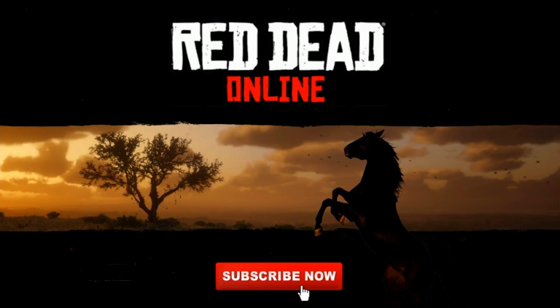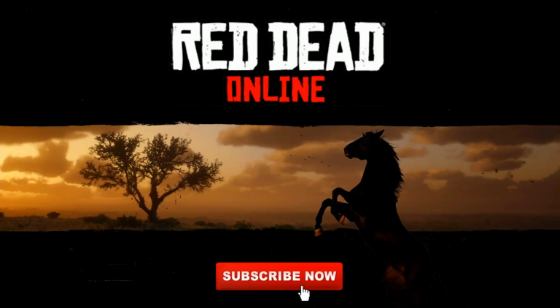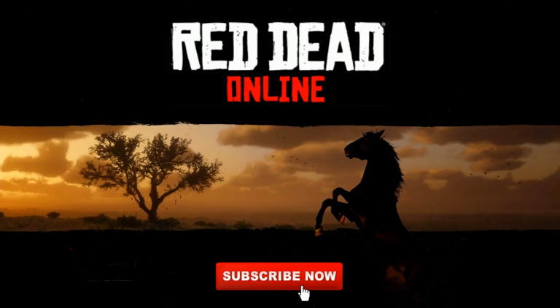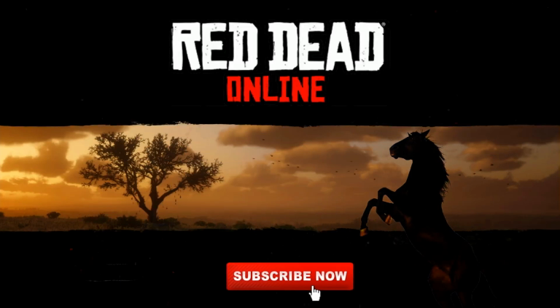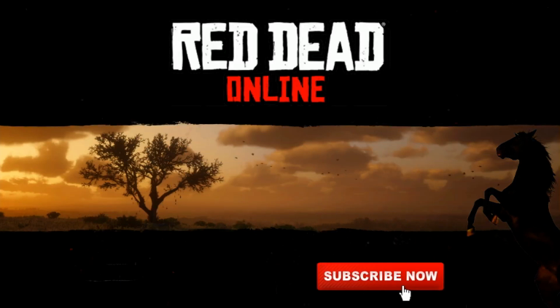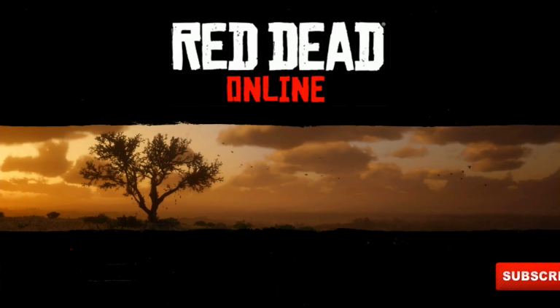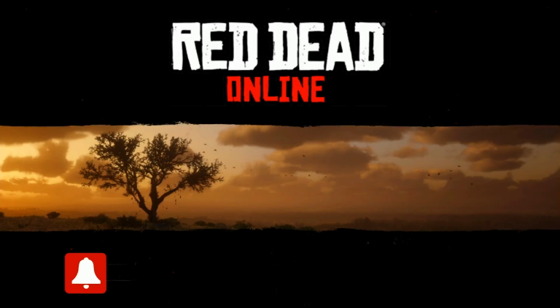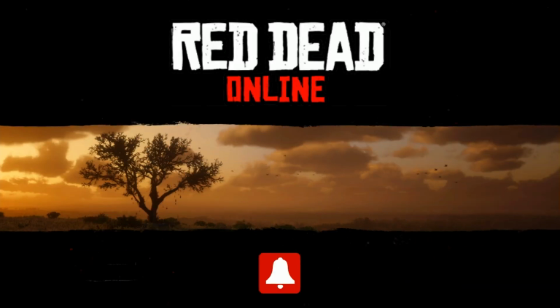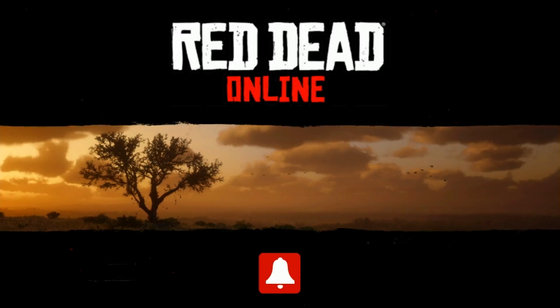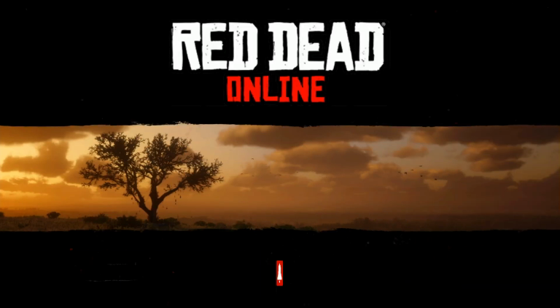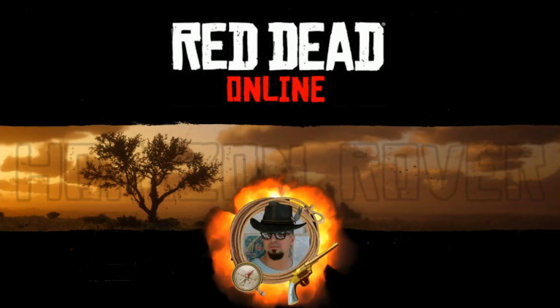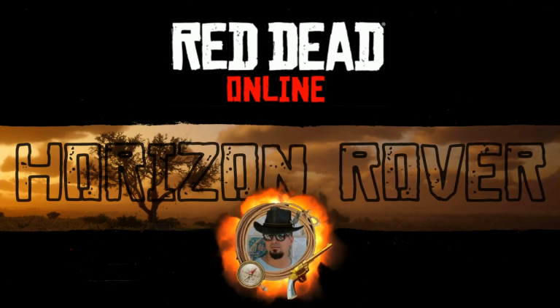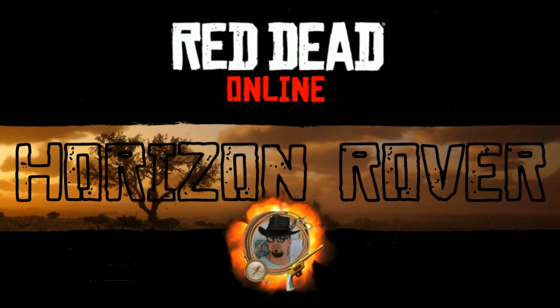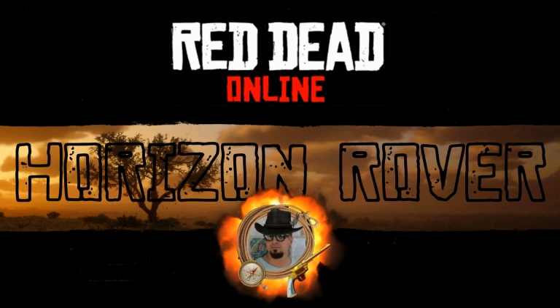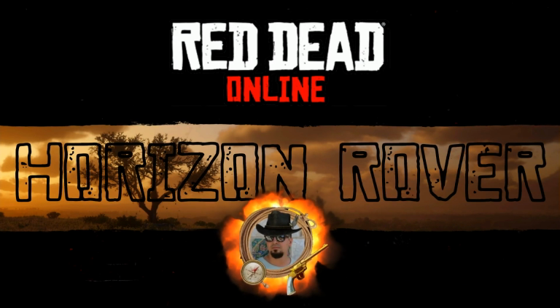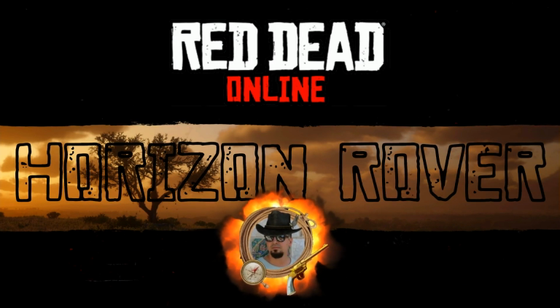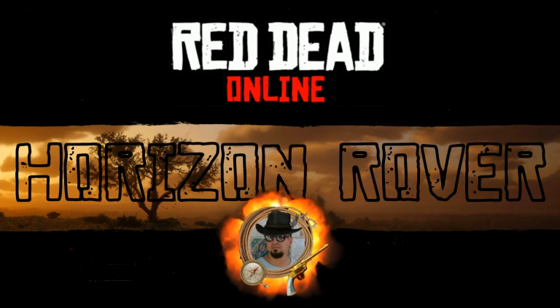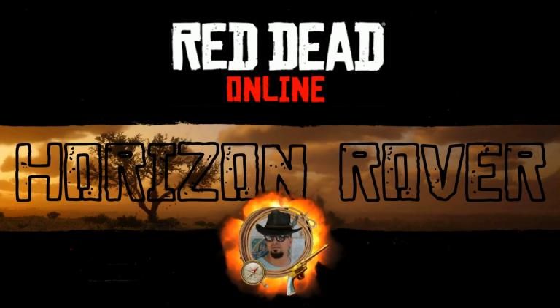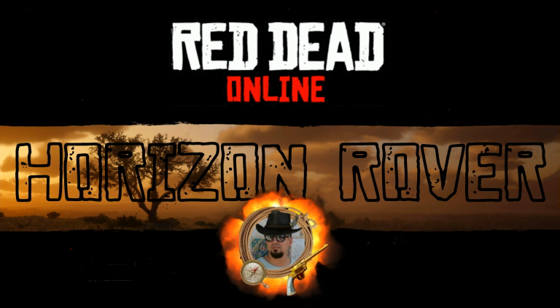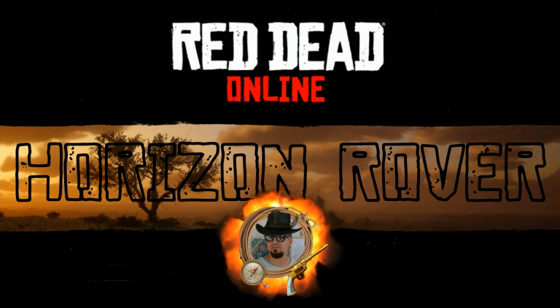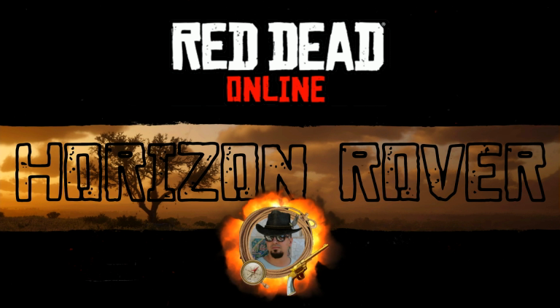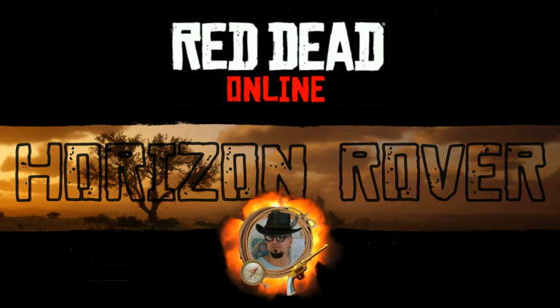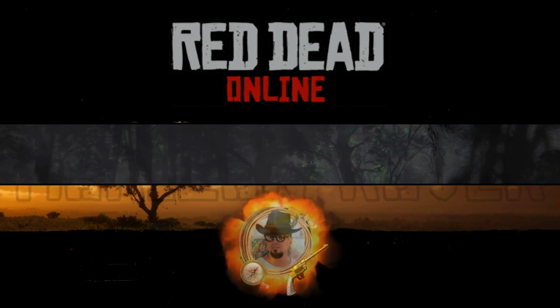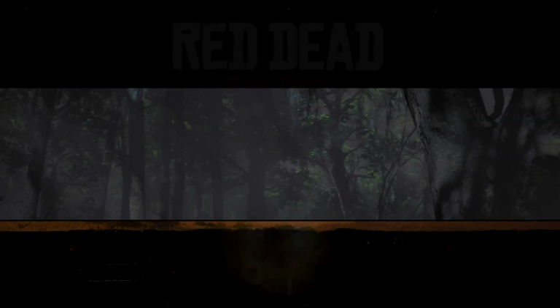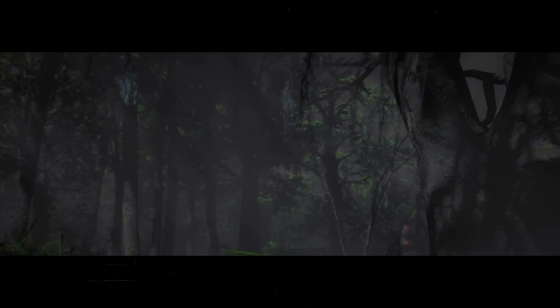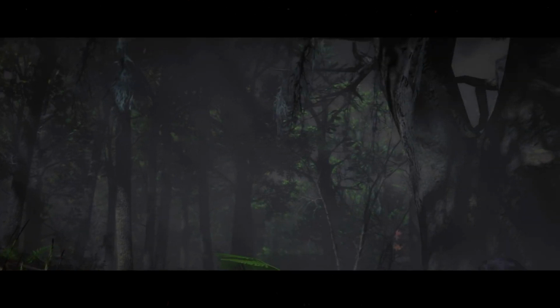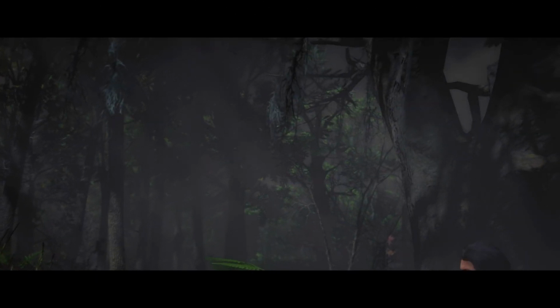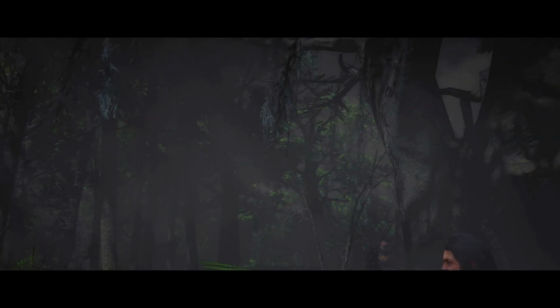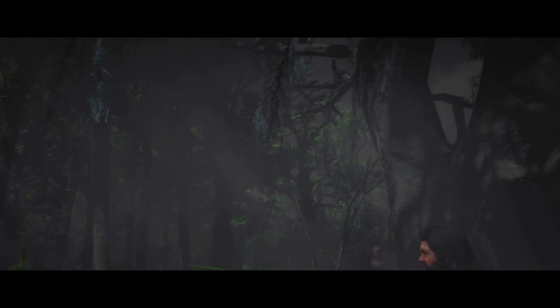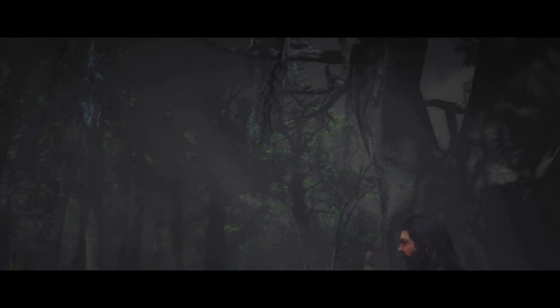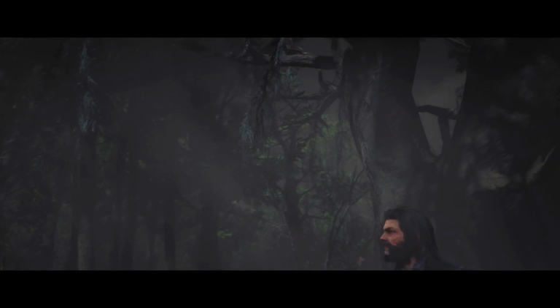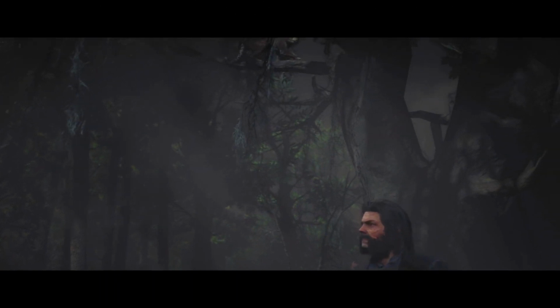Hello everyone, welcome to the channel, you are watching Horizon Rover. Today is Tuesday and that means we got another weekly update in Red Dead Online.